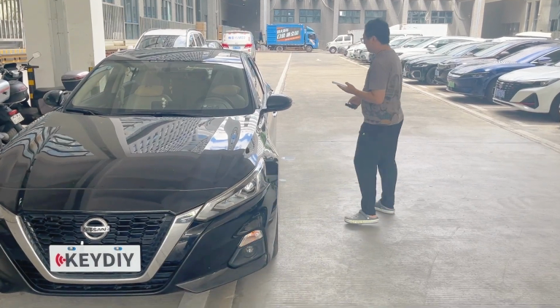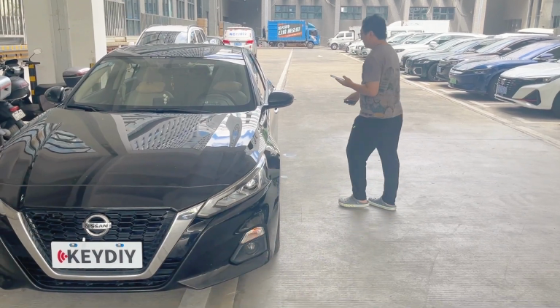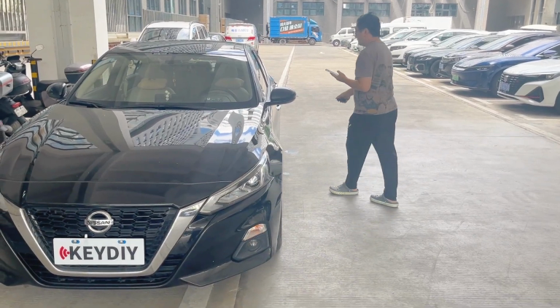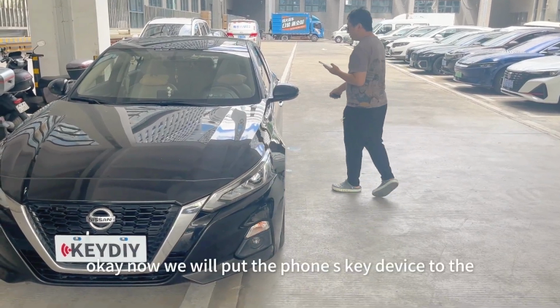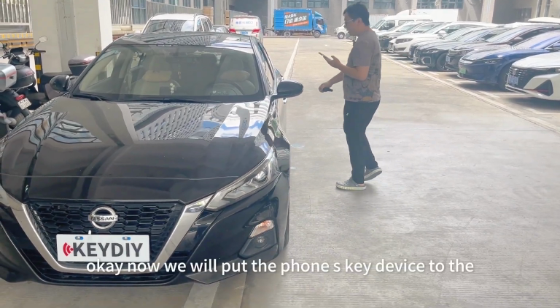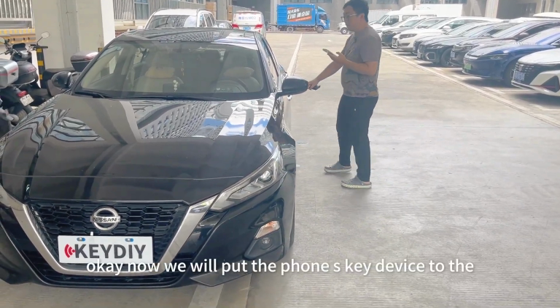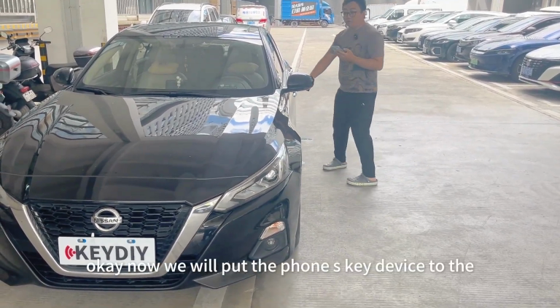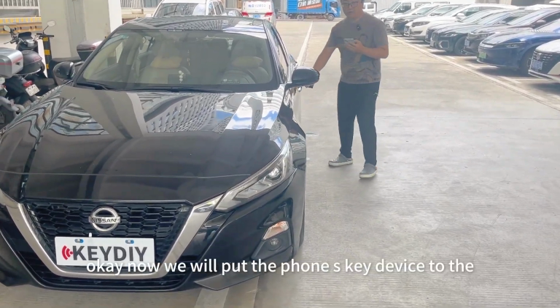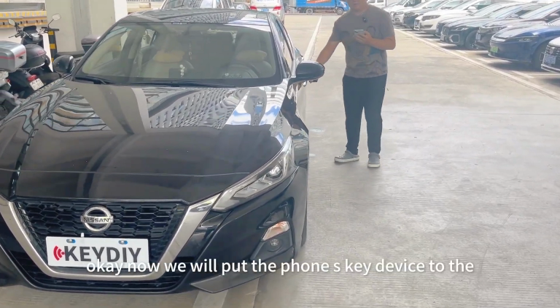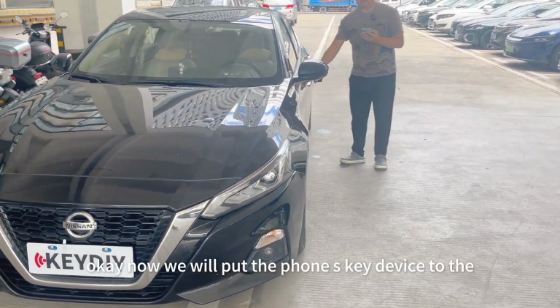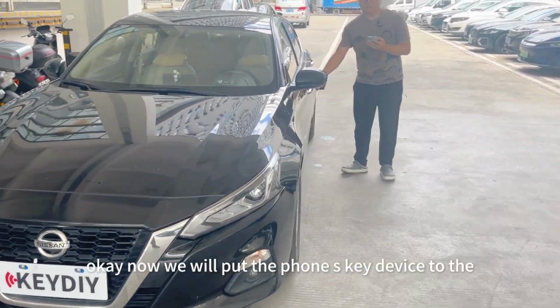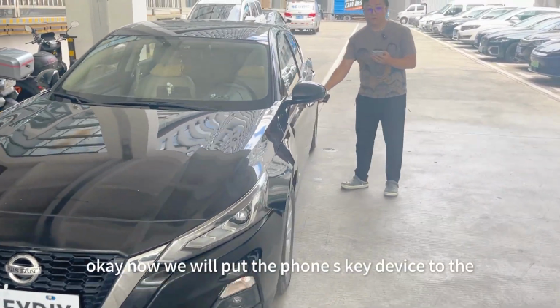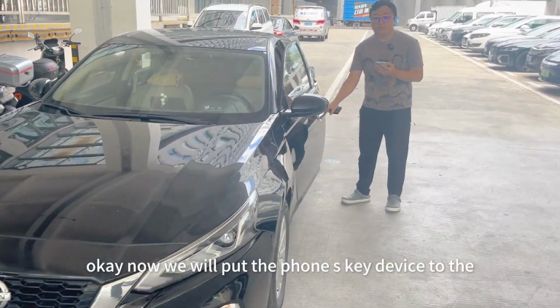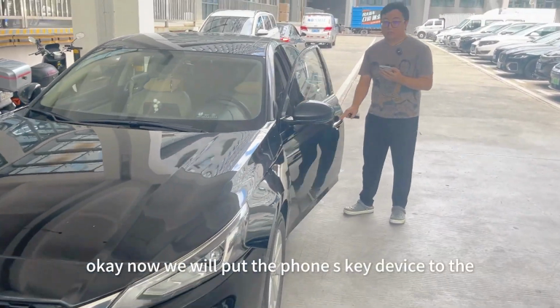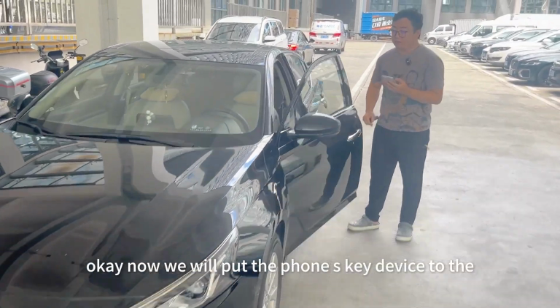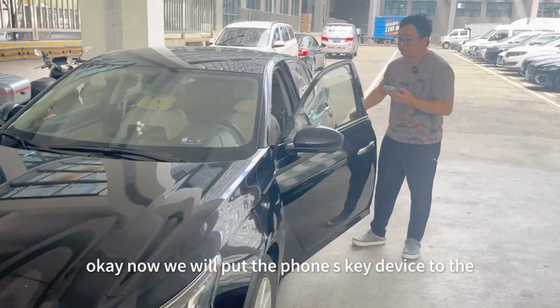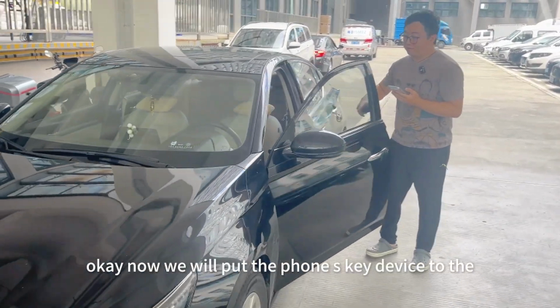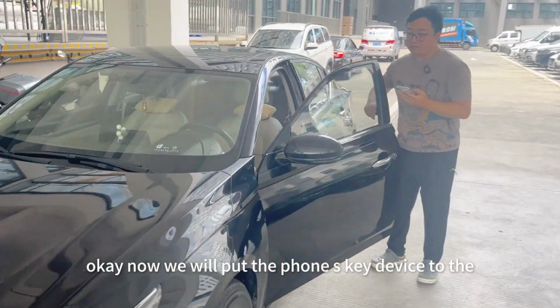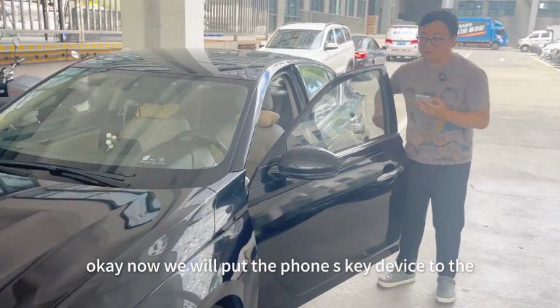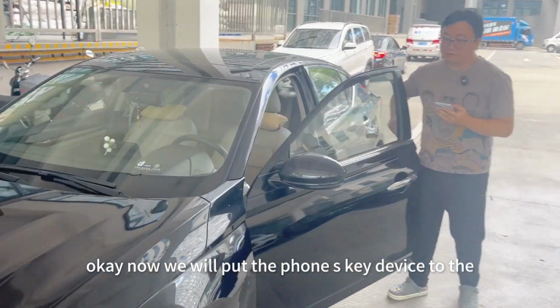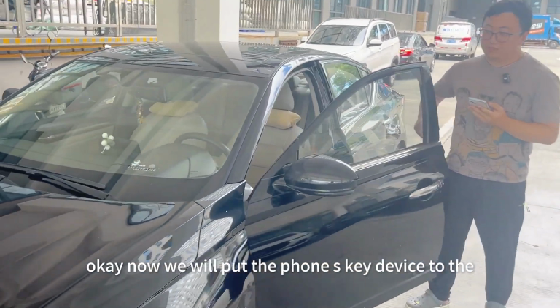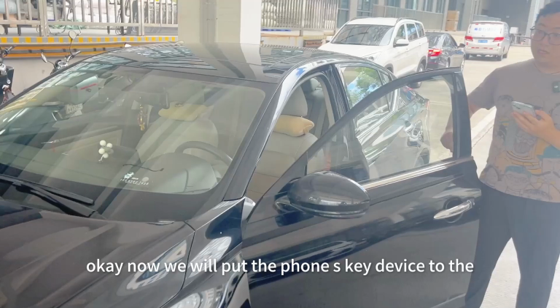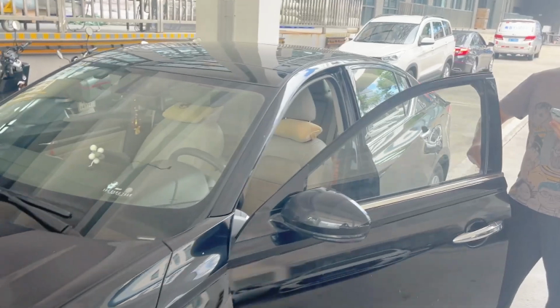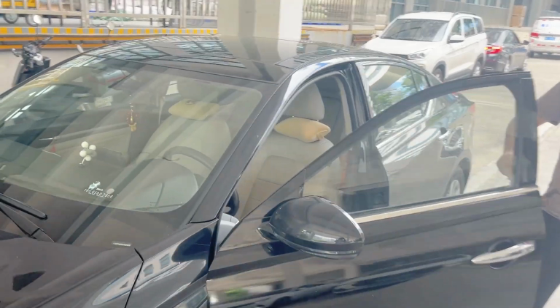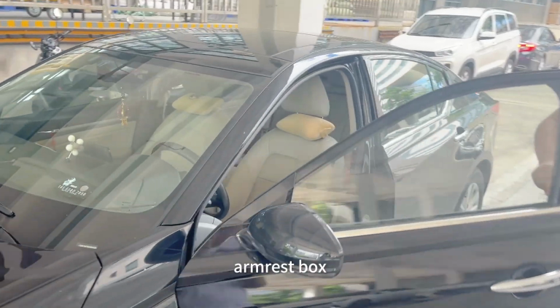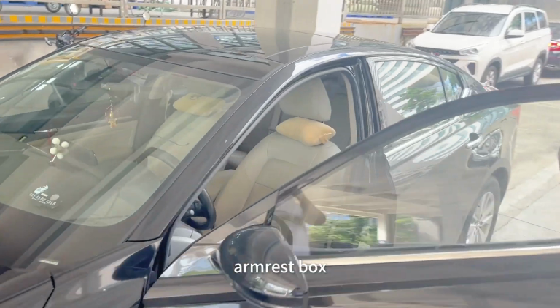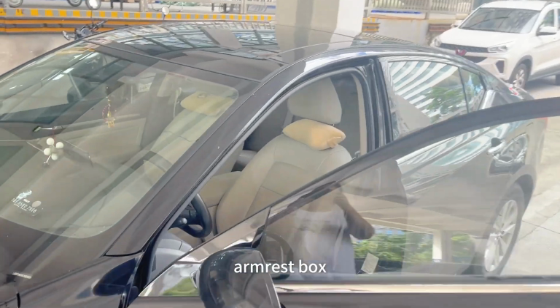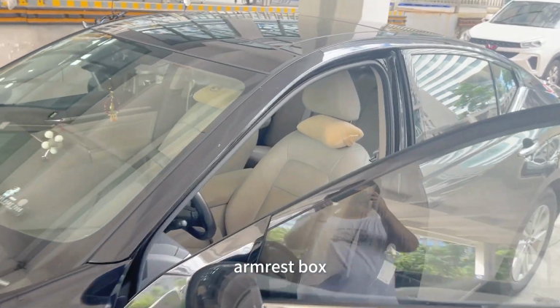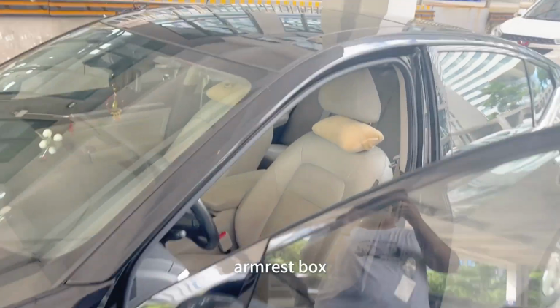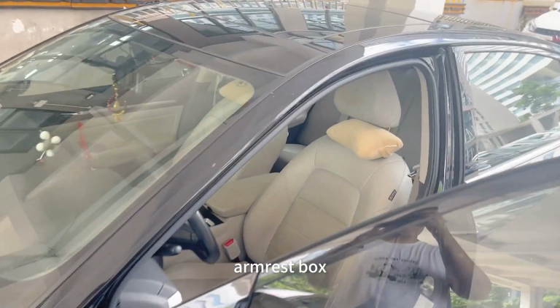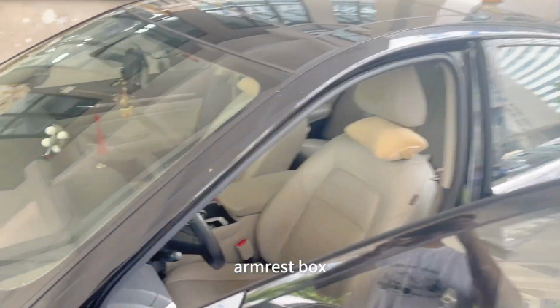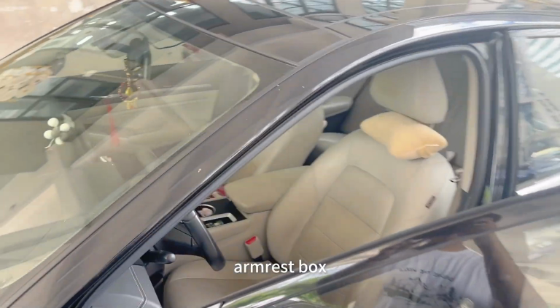Now we will put the PhoneSK device into the glovebox of the vehicle.